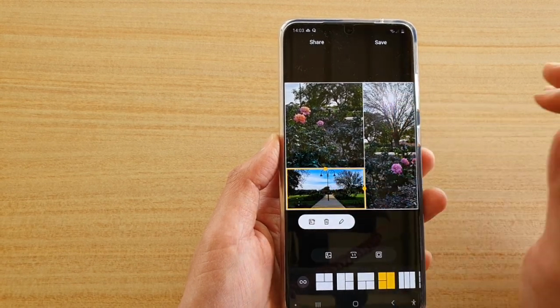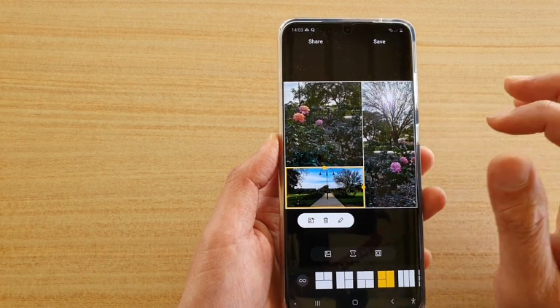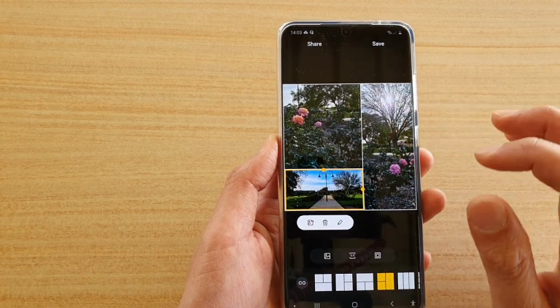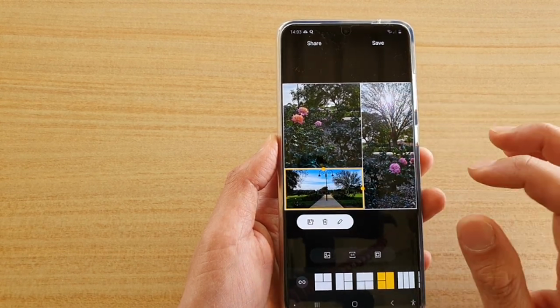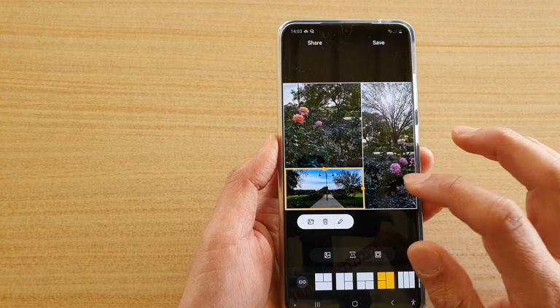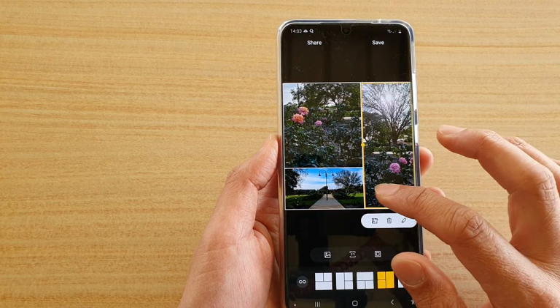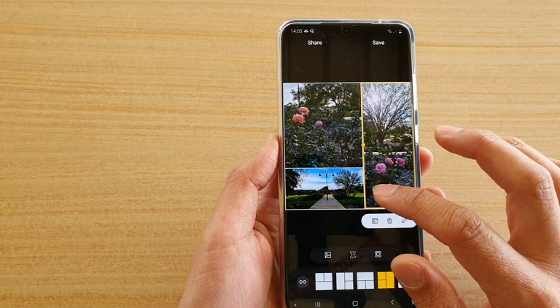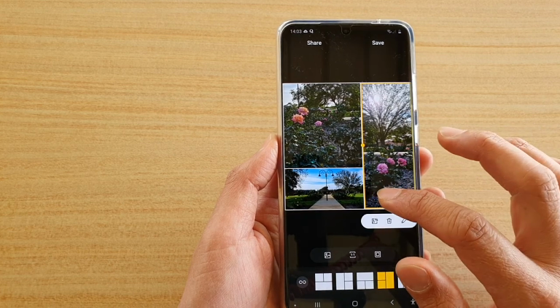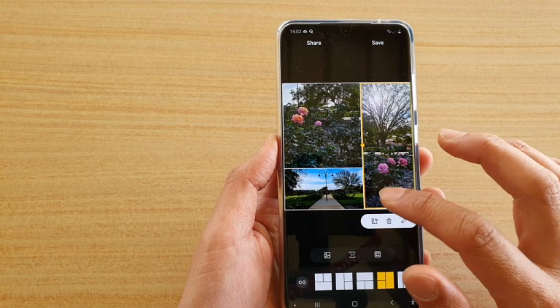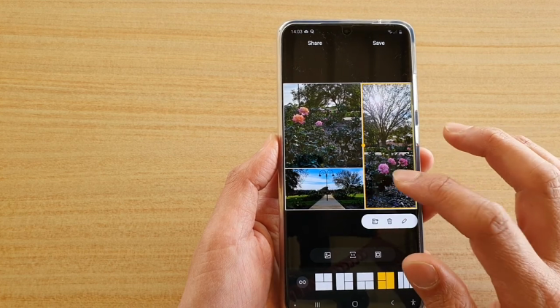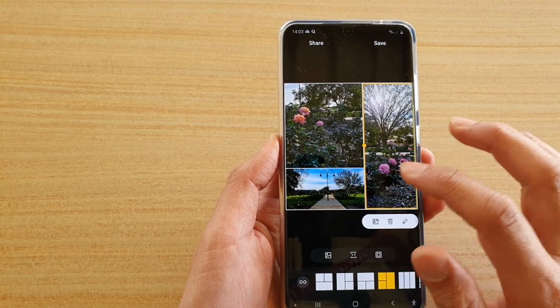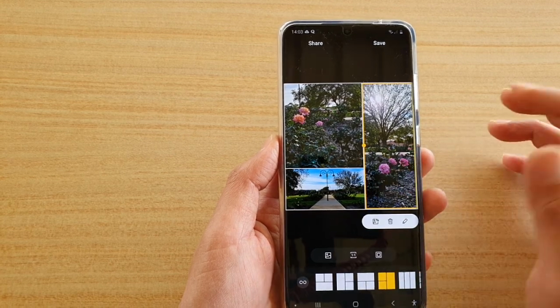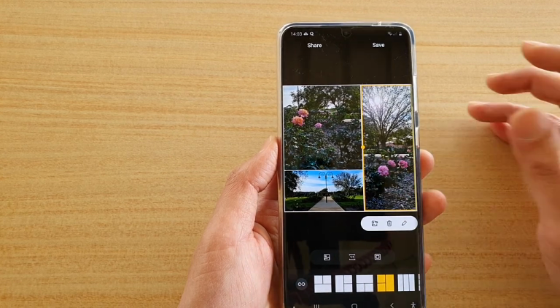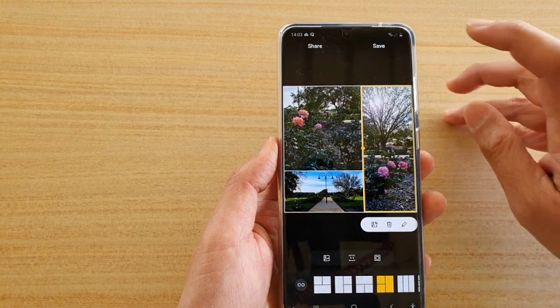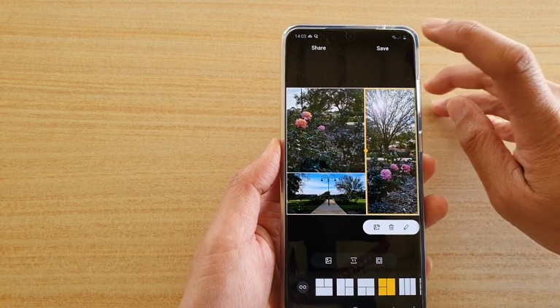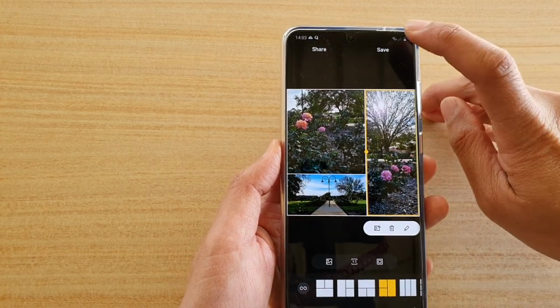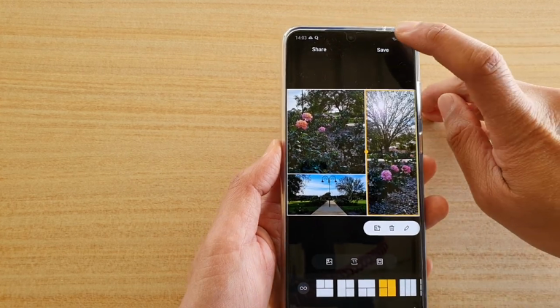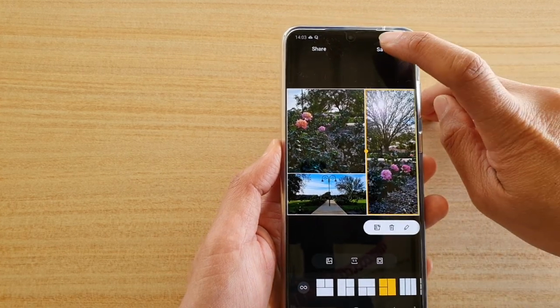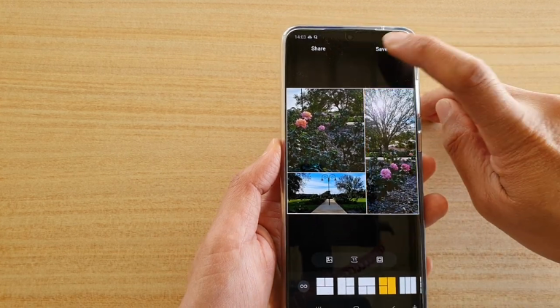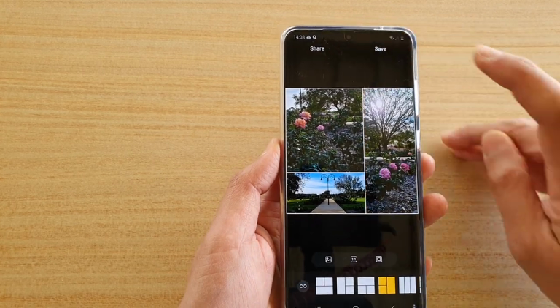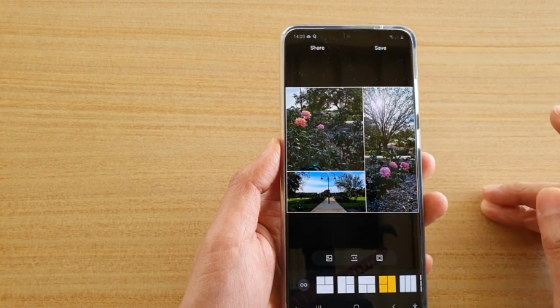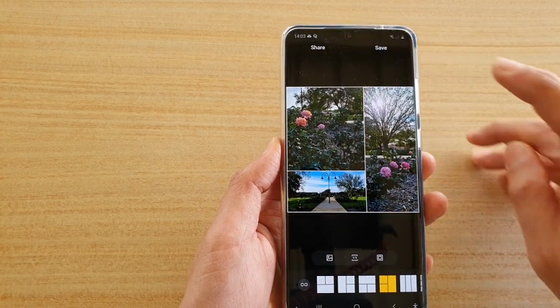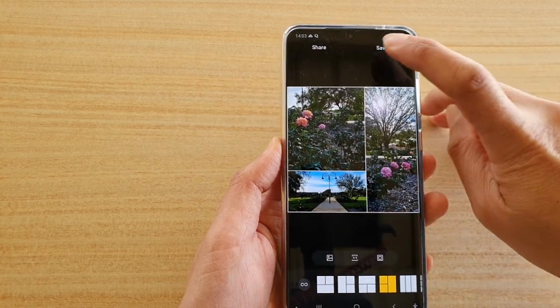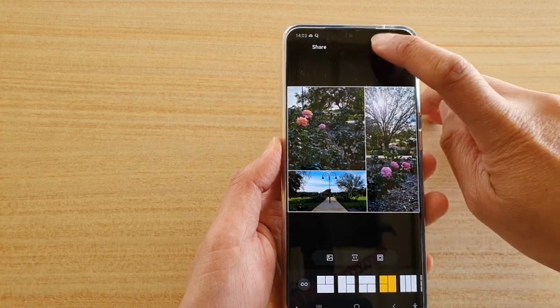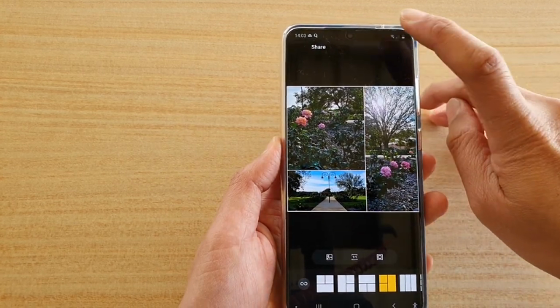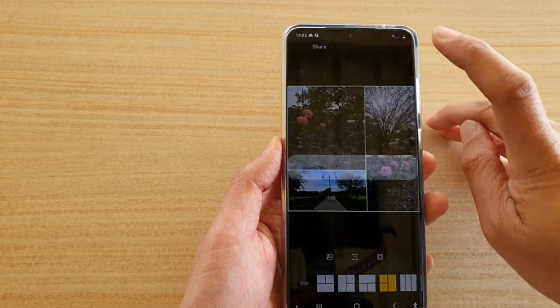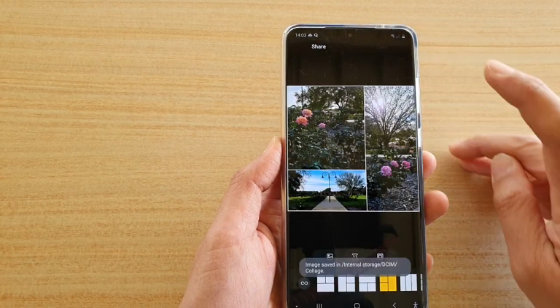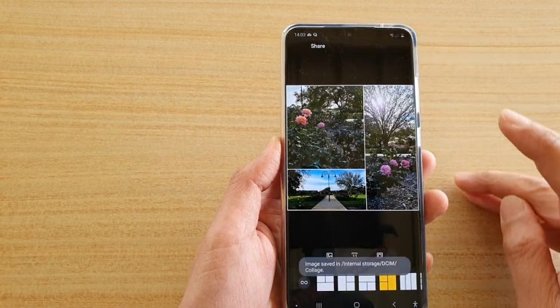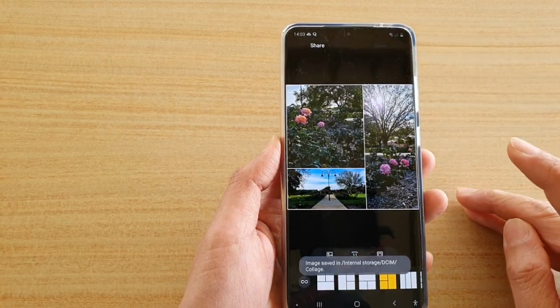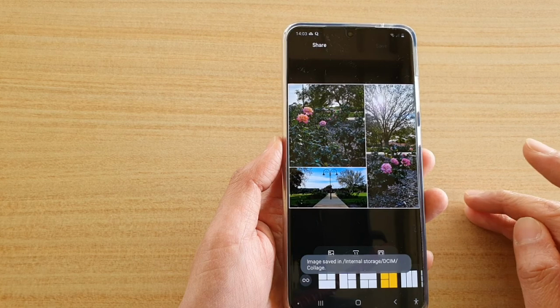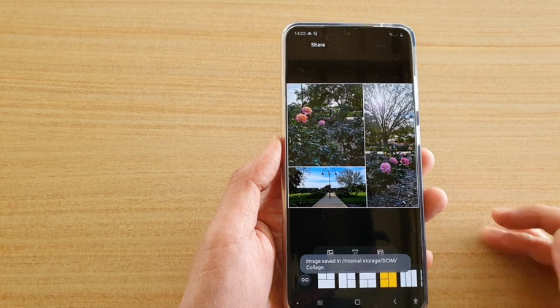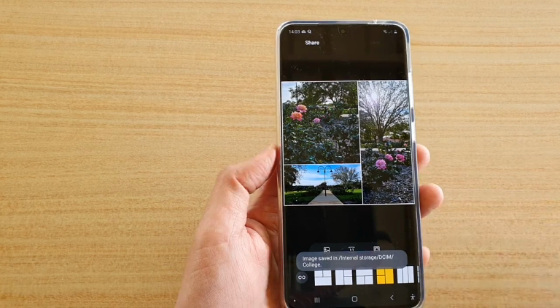And that's it. Once you're happy, just tap on the save button. Thank you for watching.